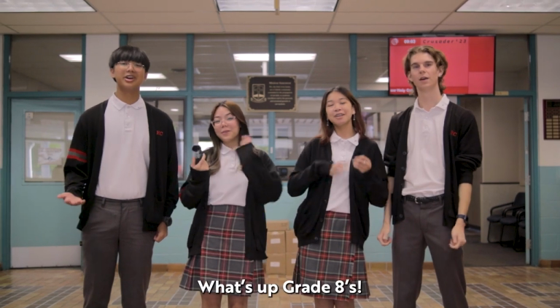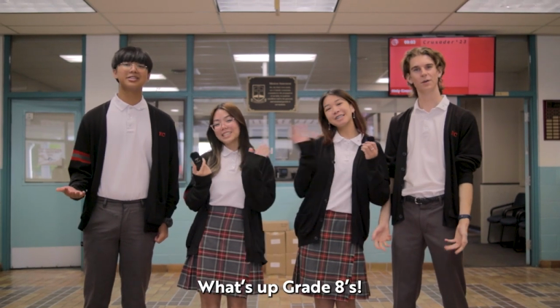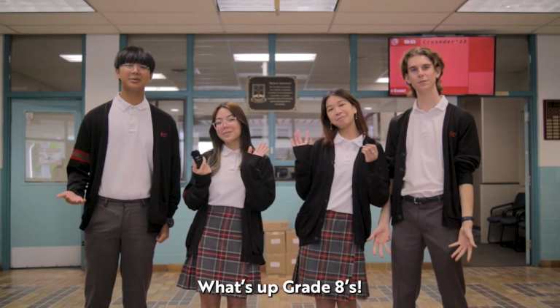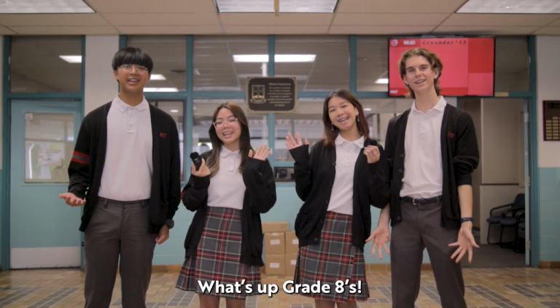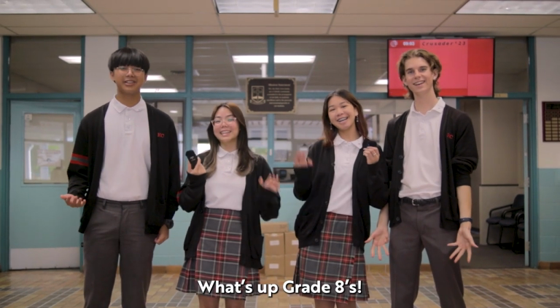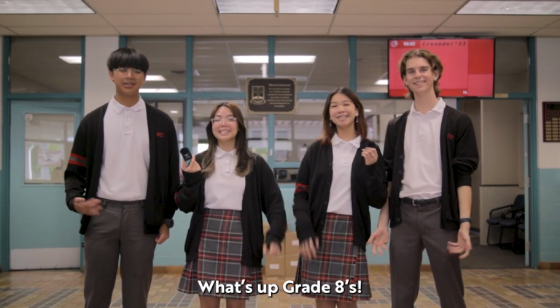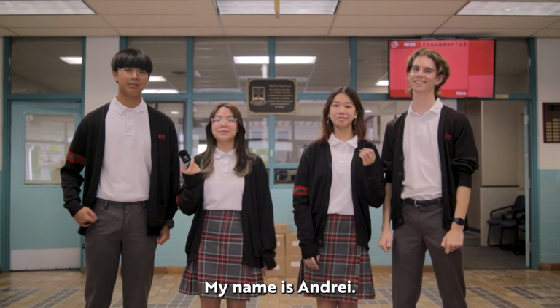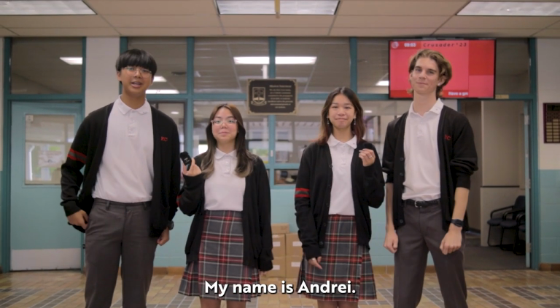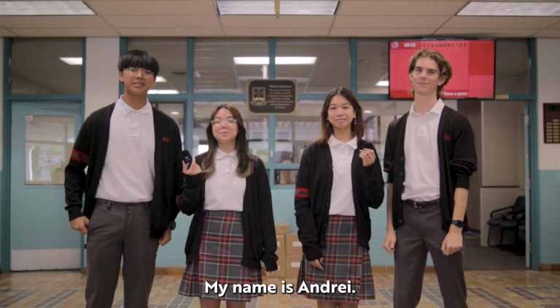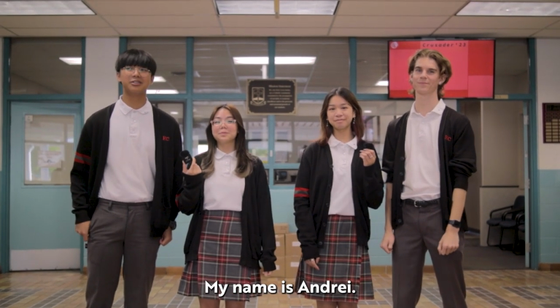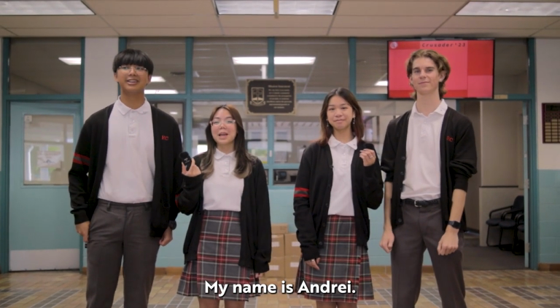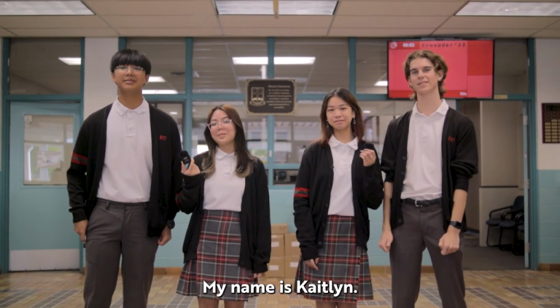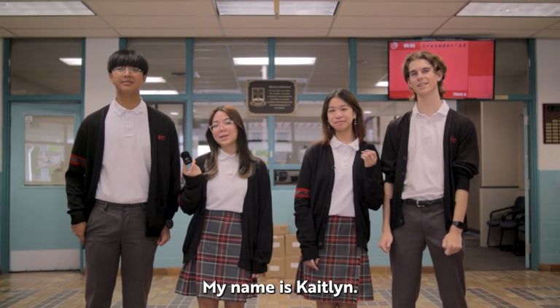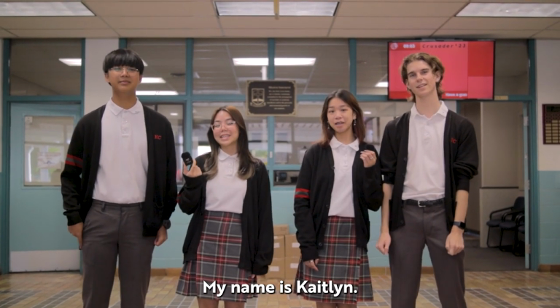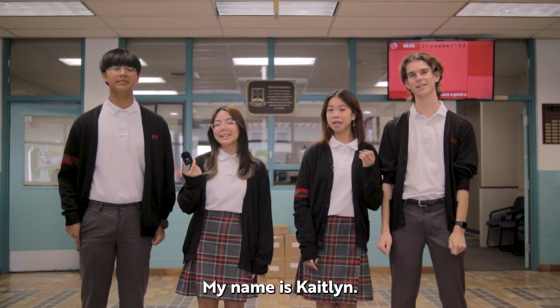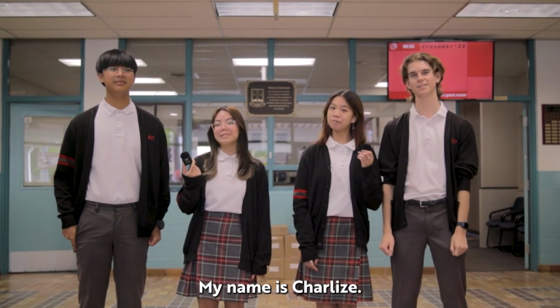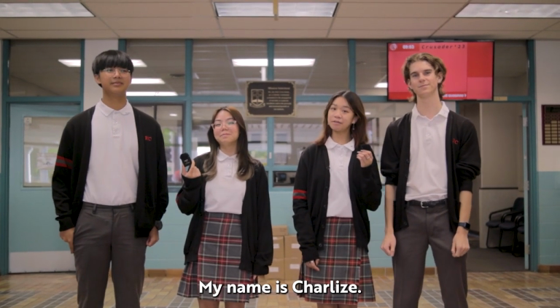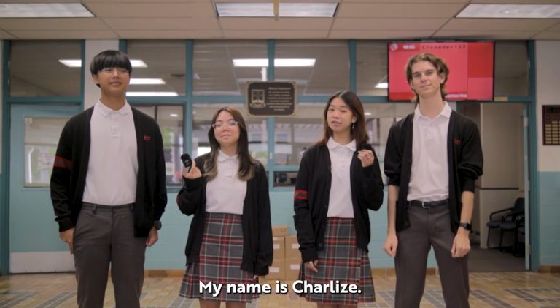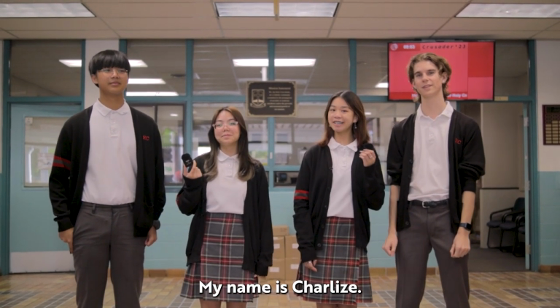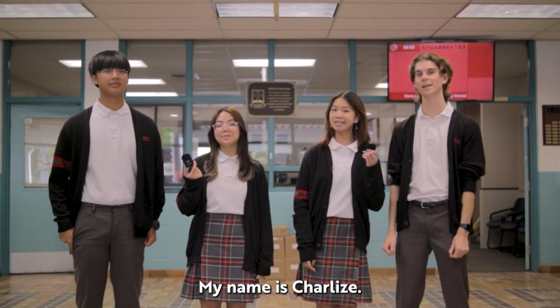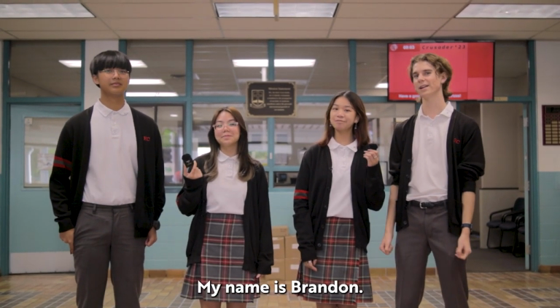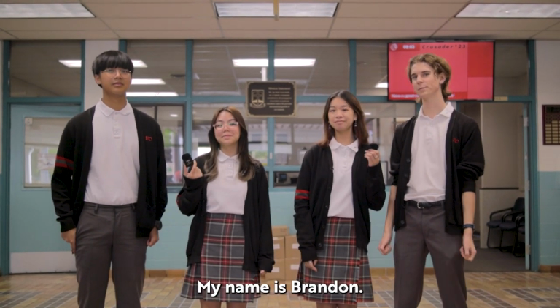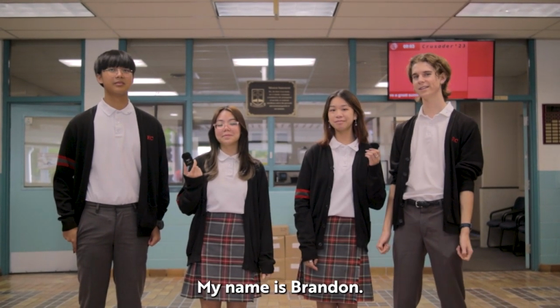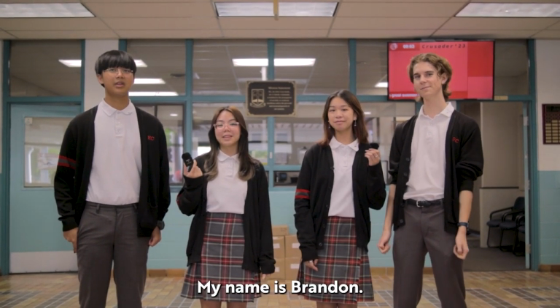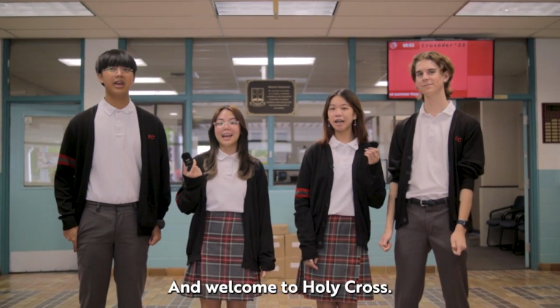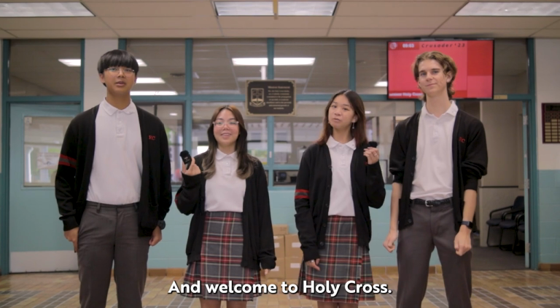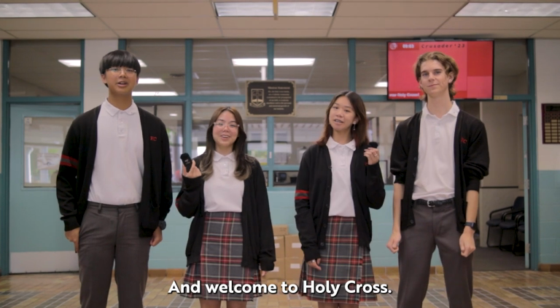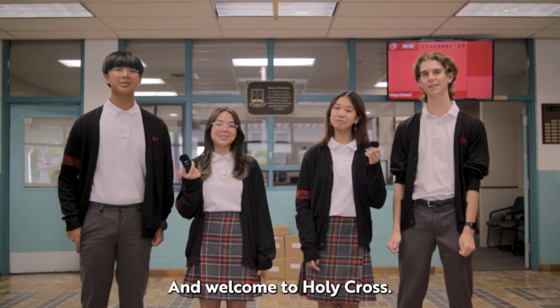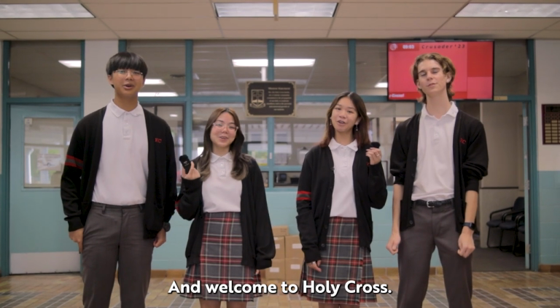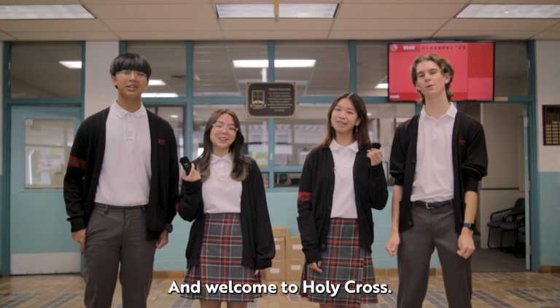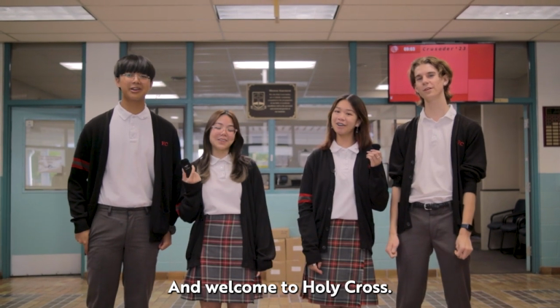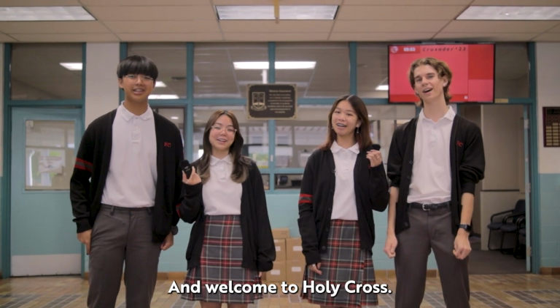What's up Great A's? My name is Andre. My name is Caitlin. My name is Charlize. My name is Brandon. And welcome to Holy Cross.